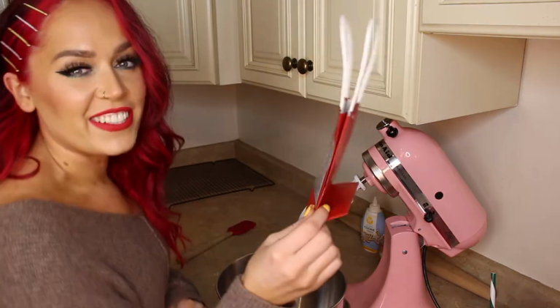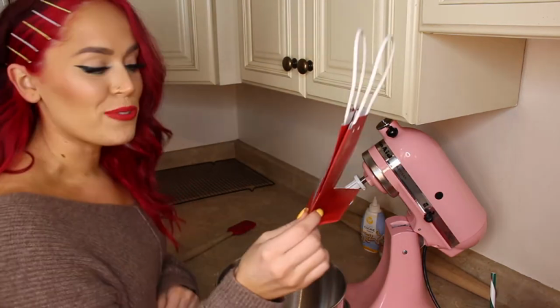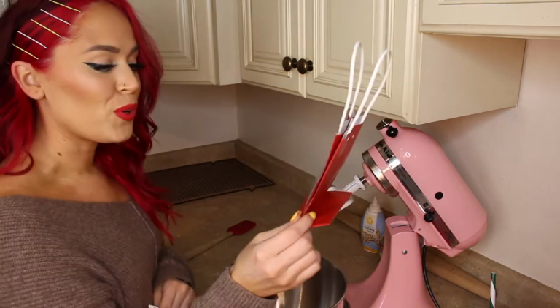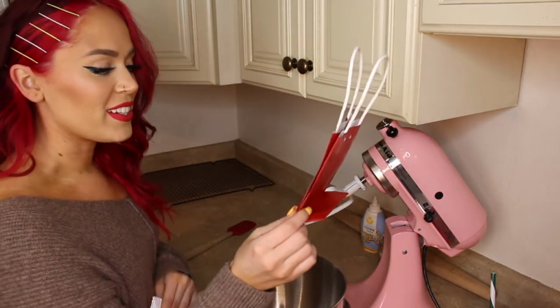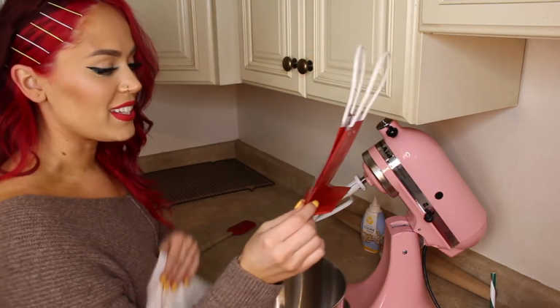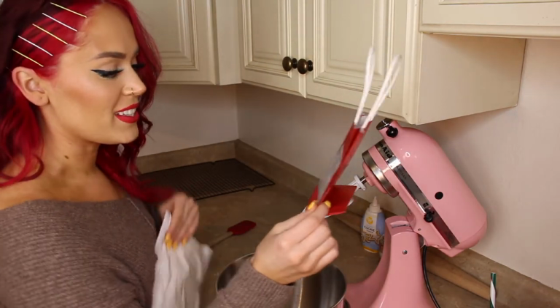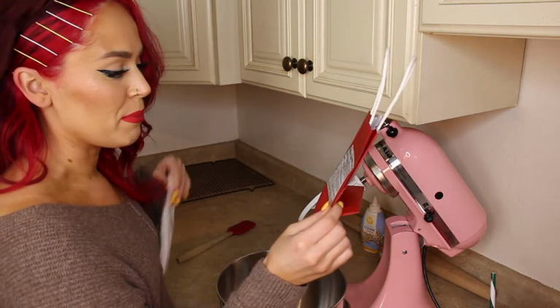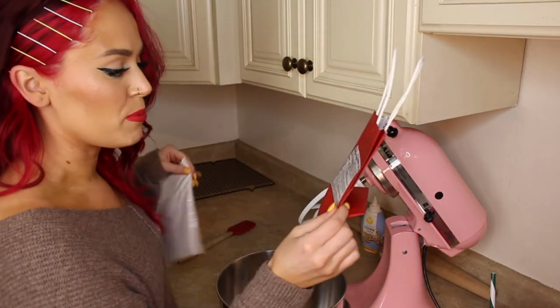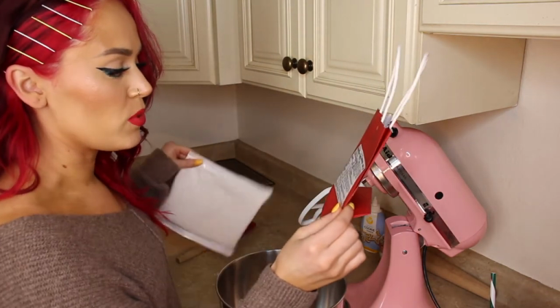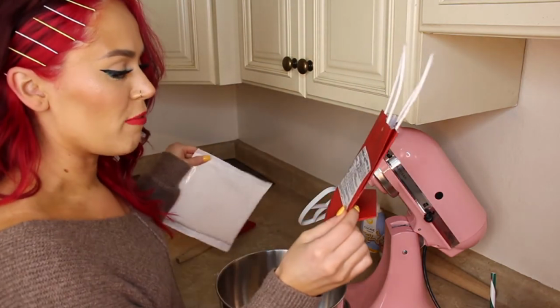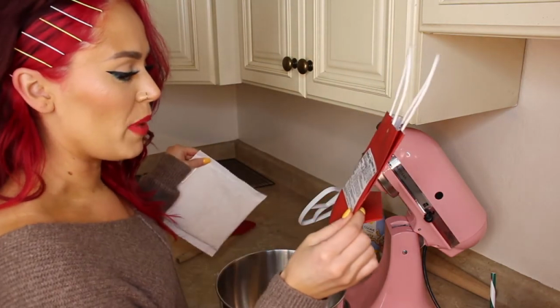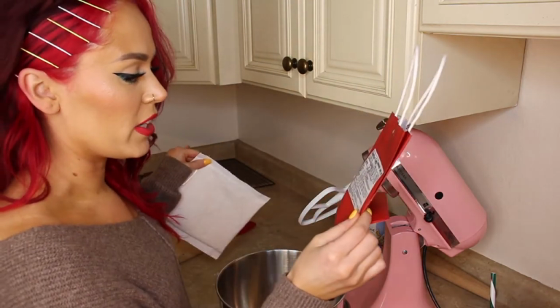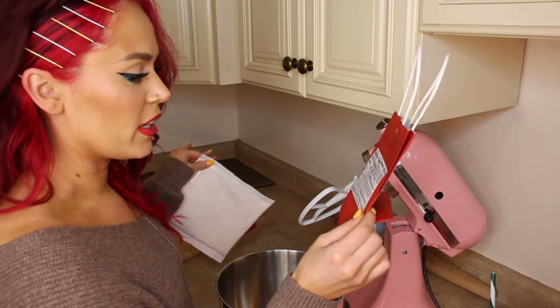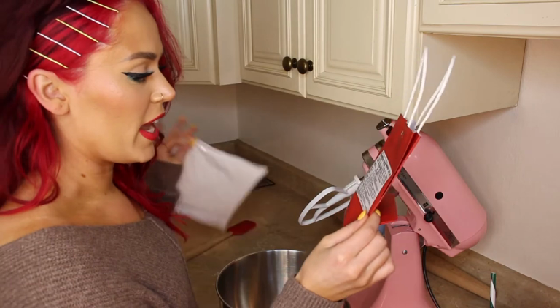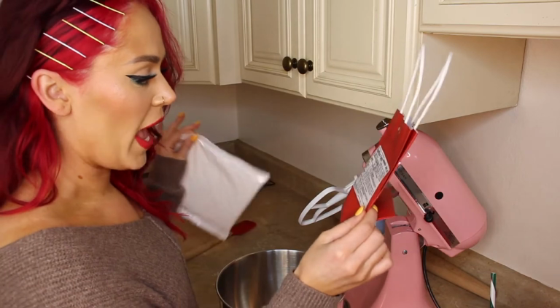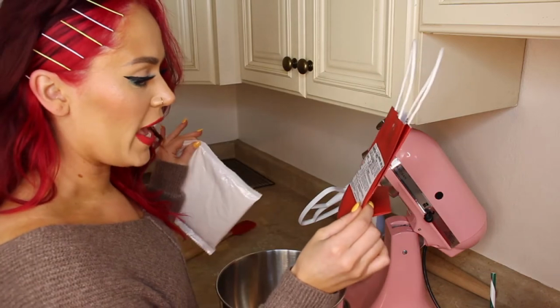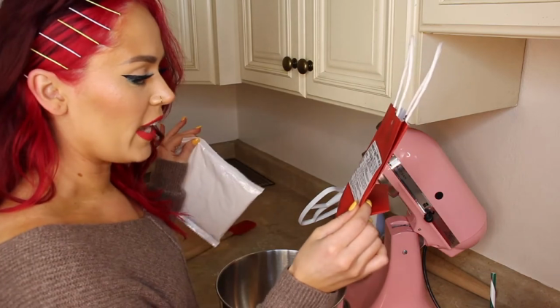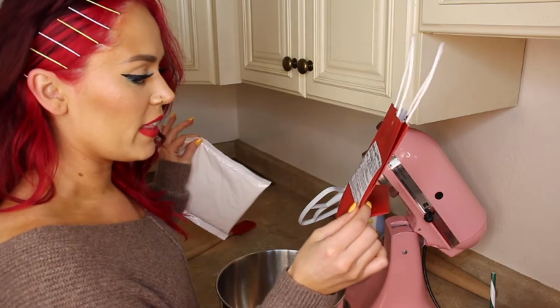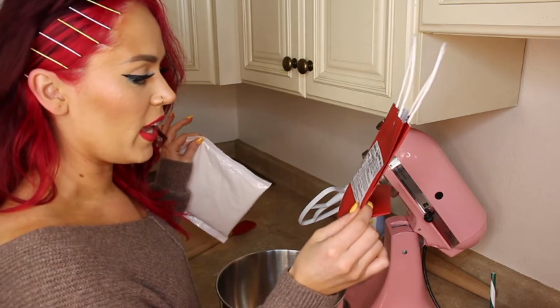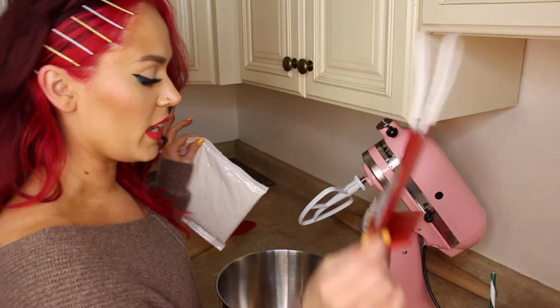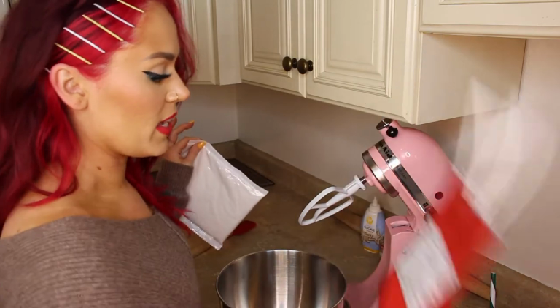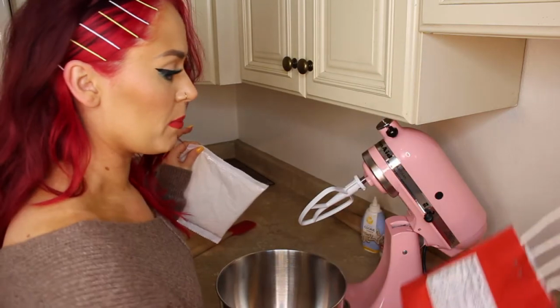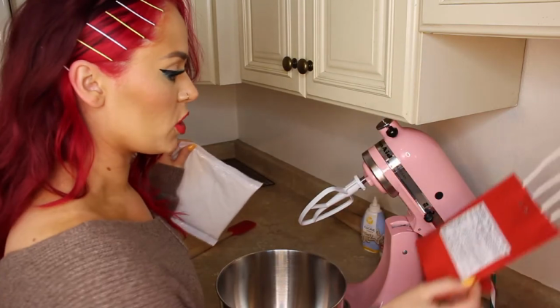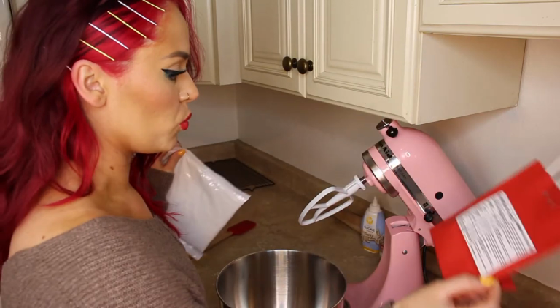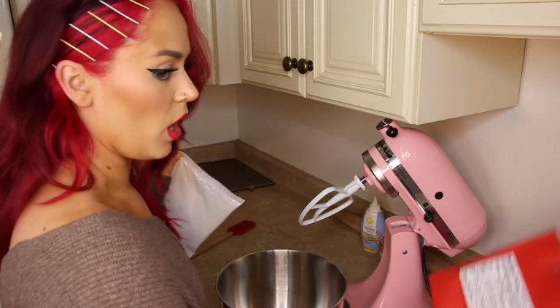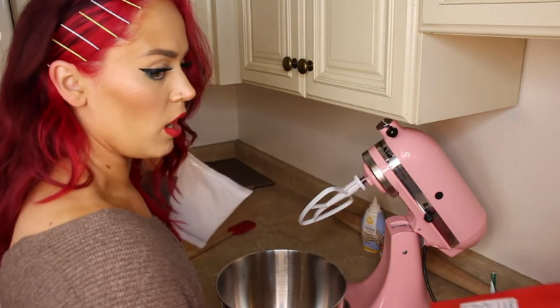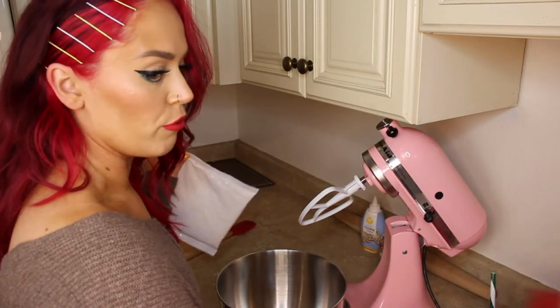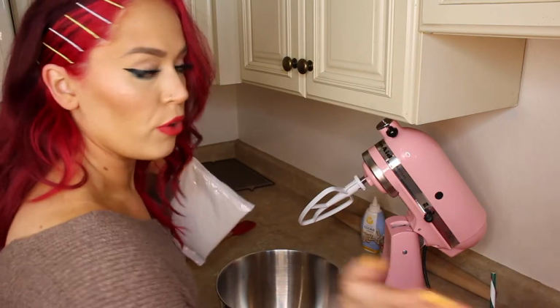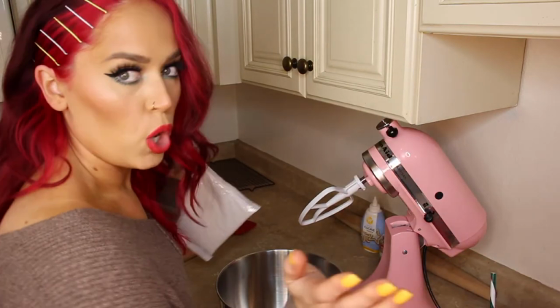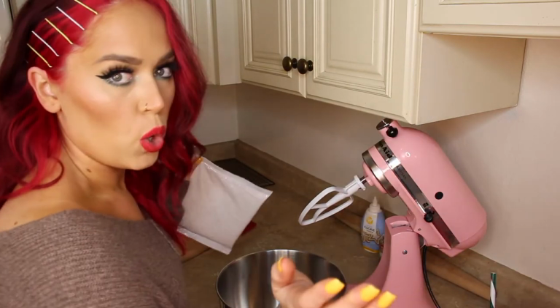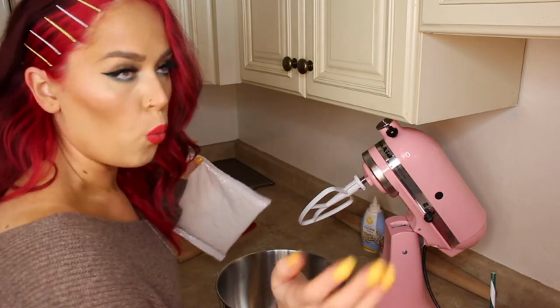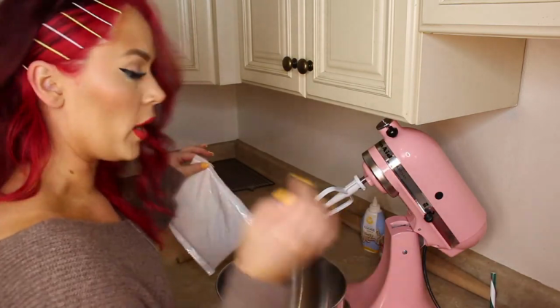It does require six tablespoons of butter, an egg, and then a tablespoon of water.